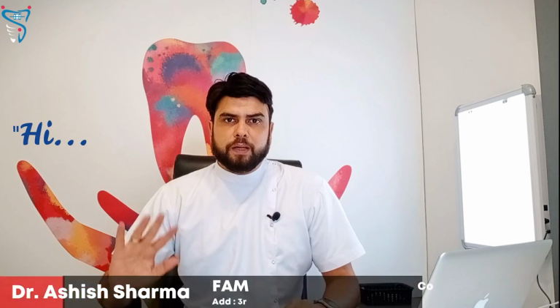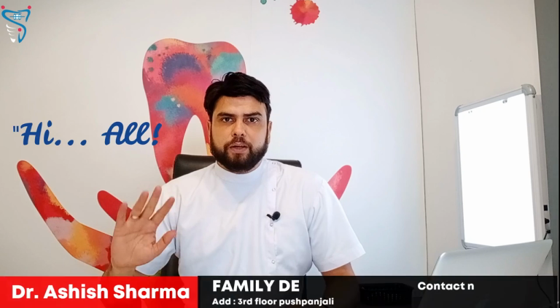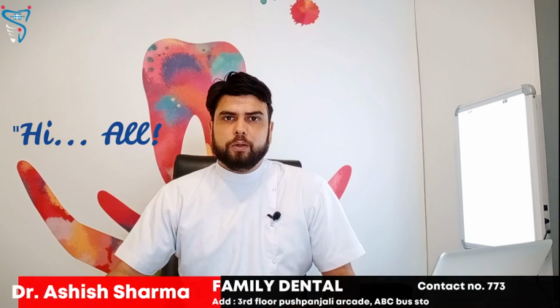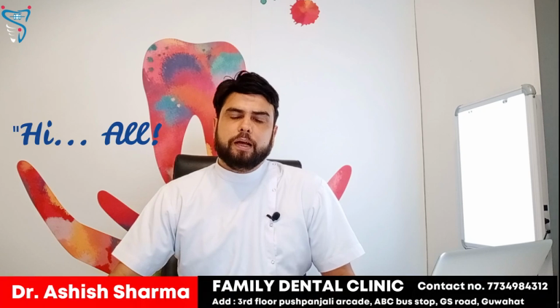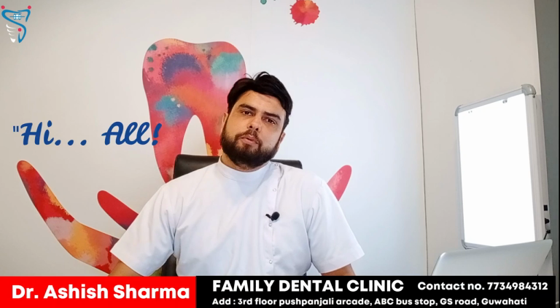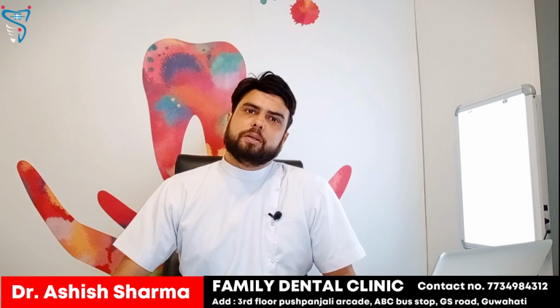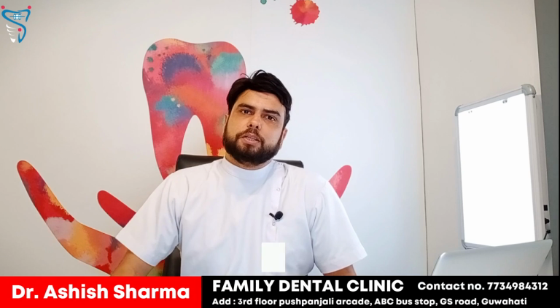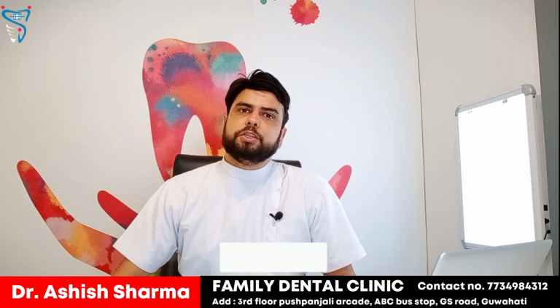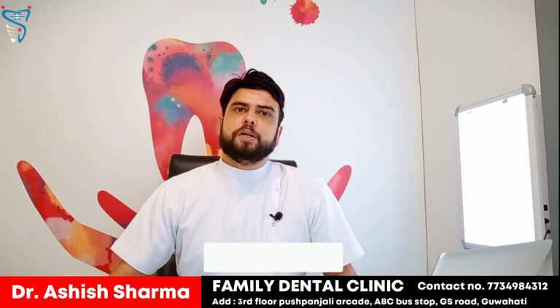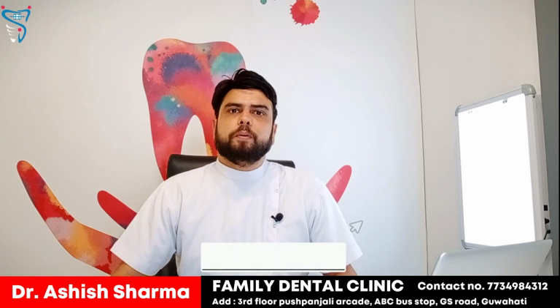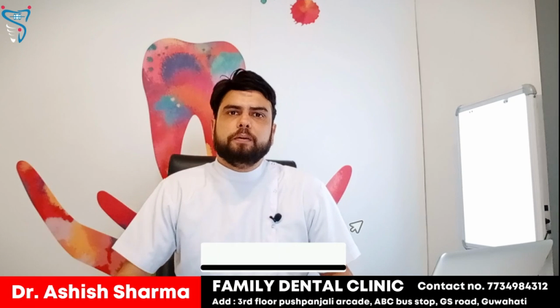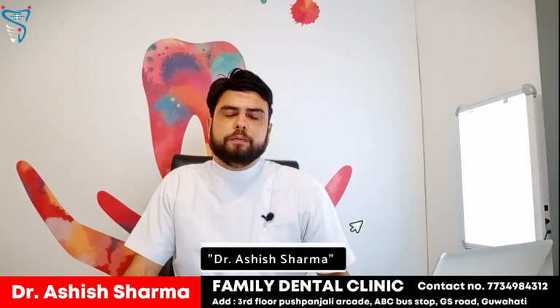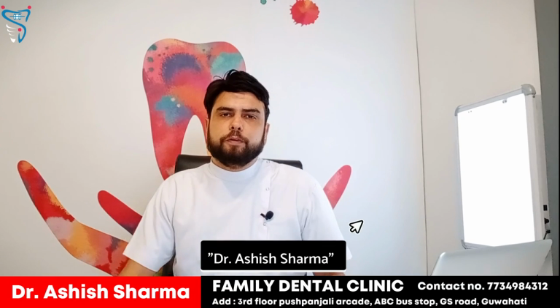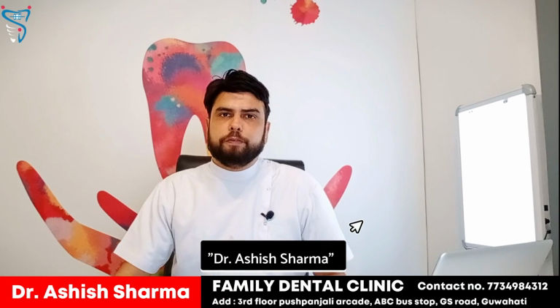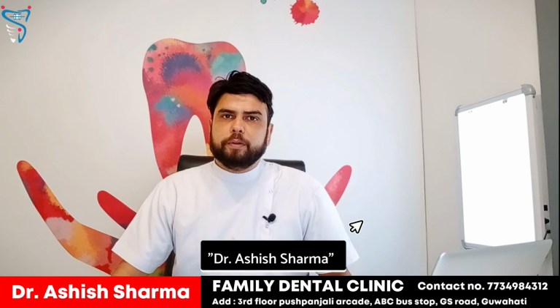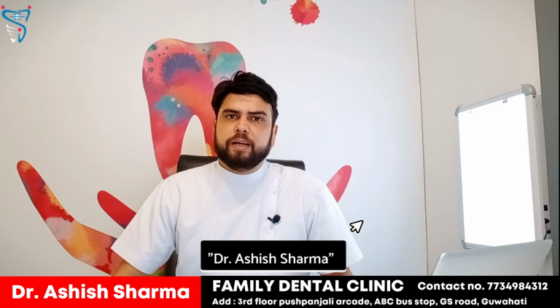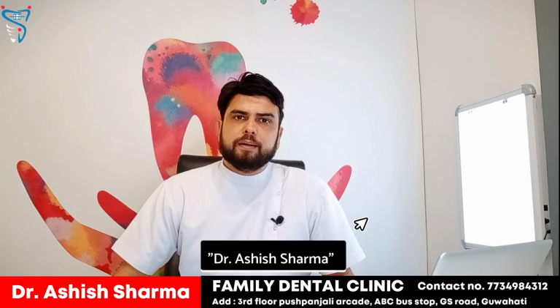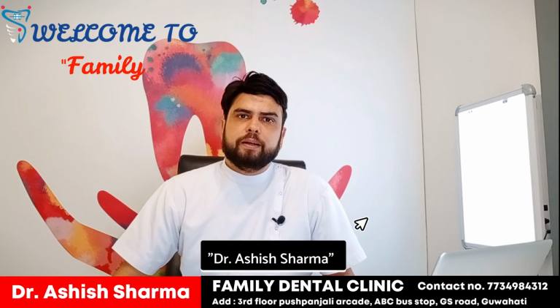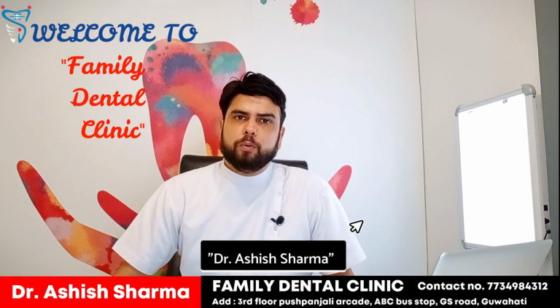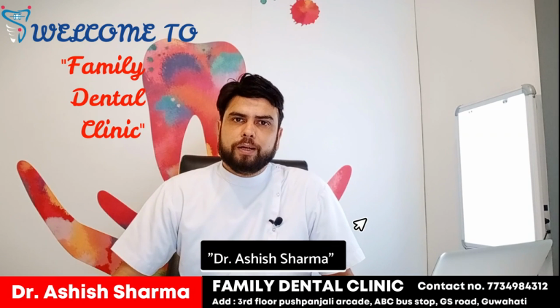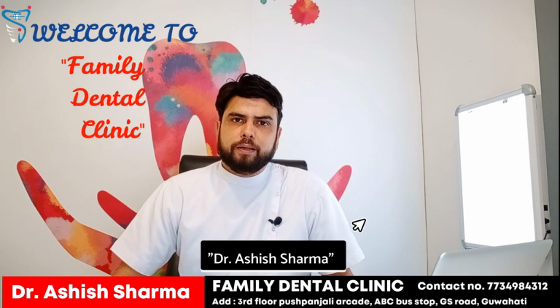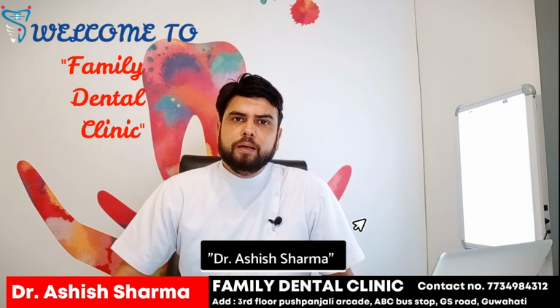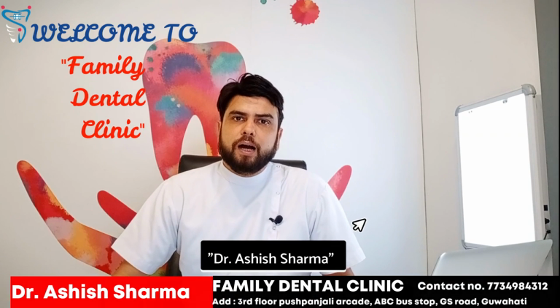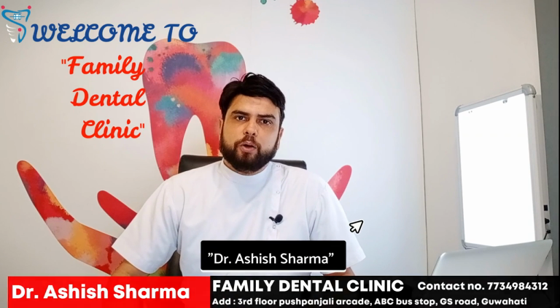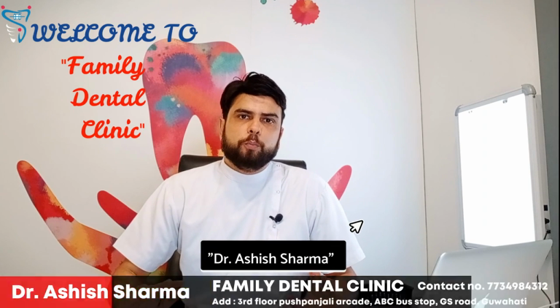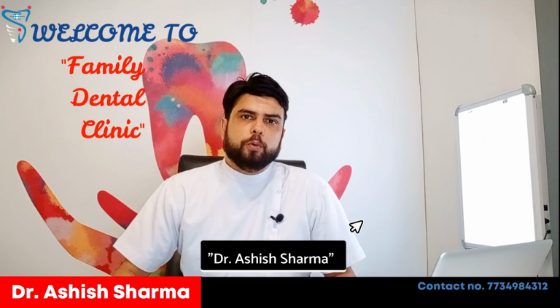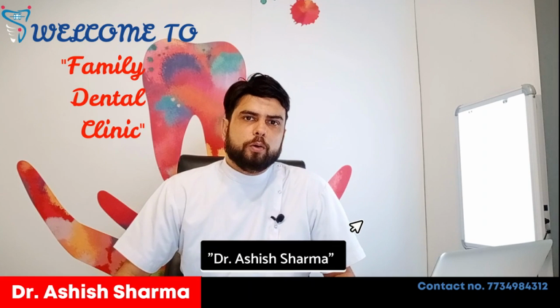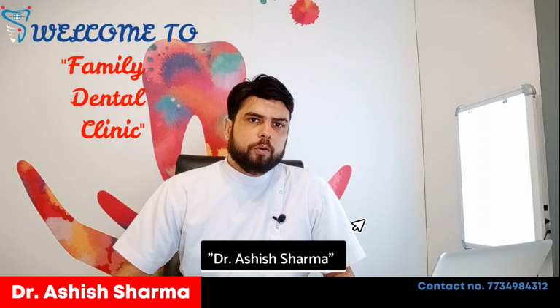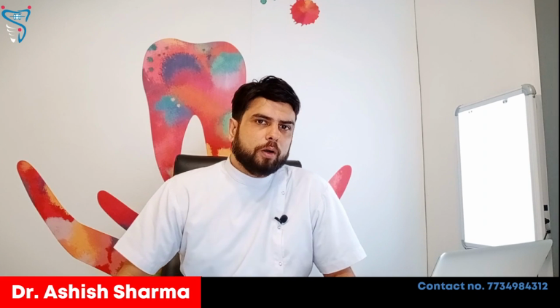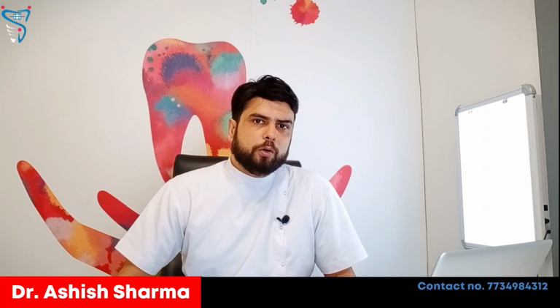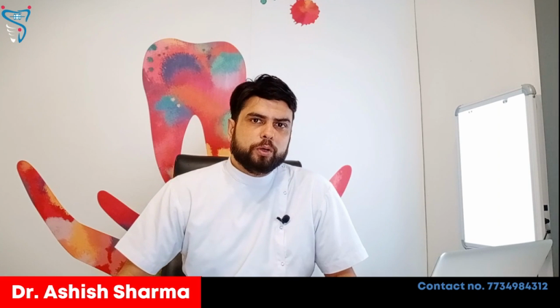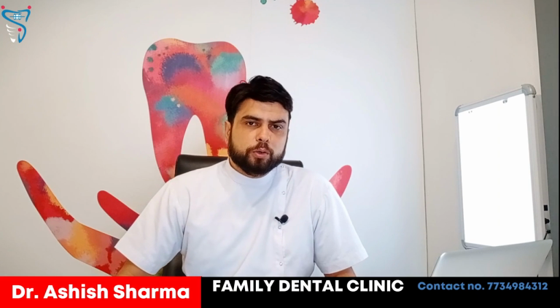Hi all, I am Dr. Ashish Sharma from Family Dental Clinic, Guwahati. I hope you all are doing good.